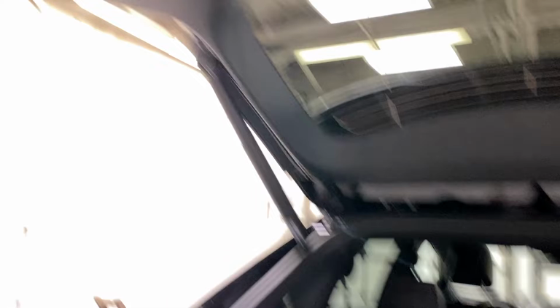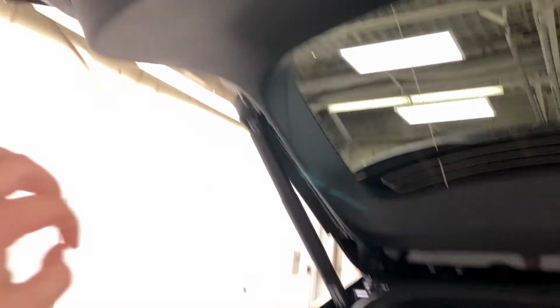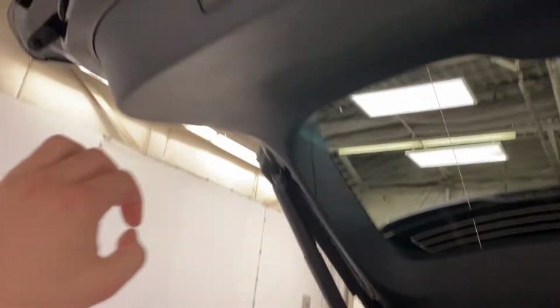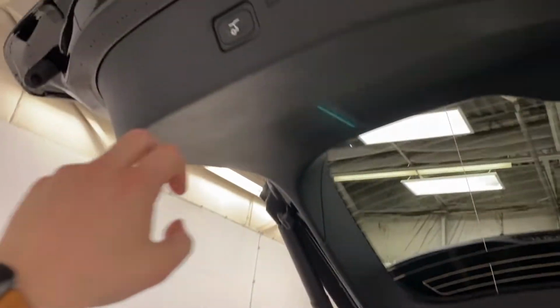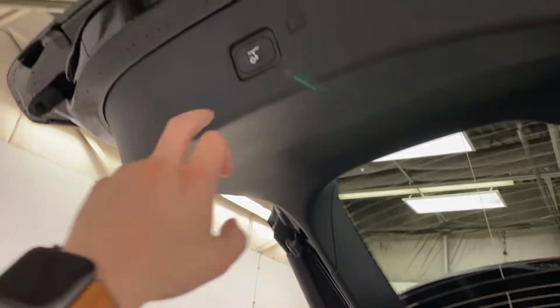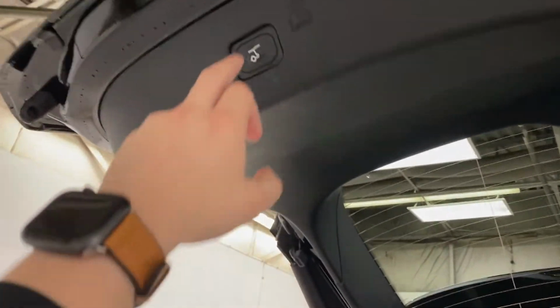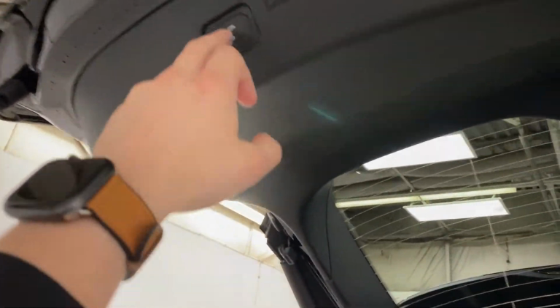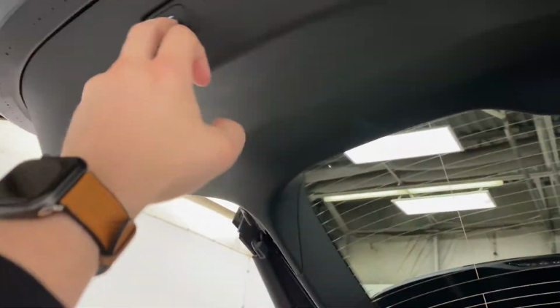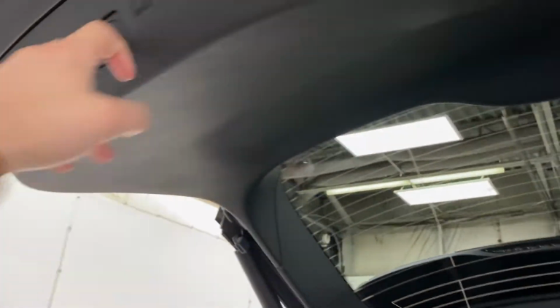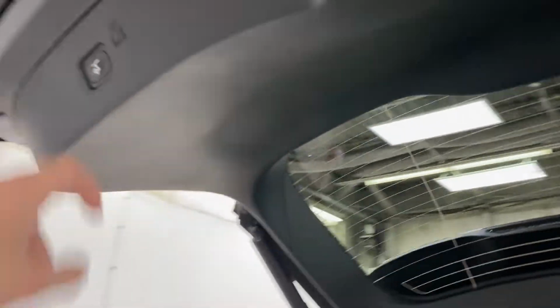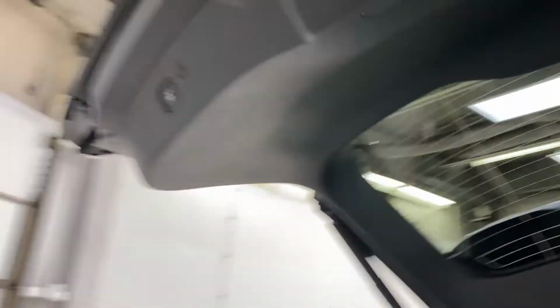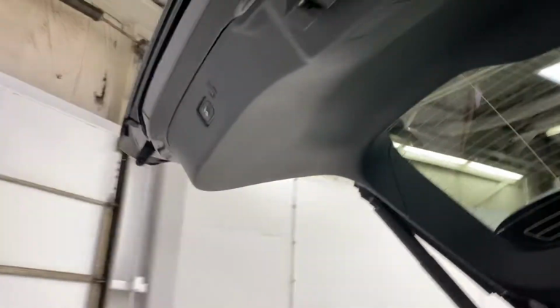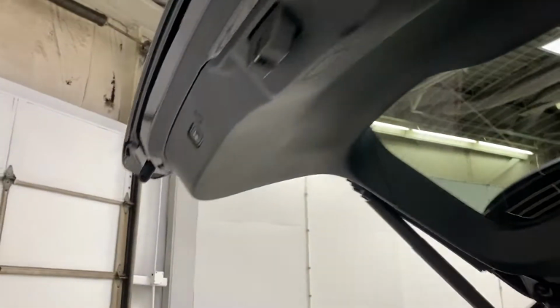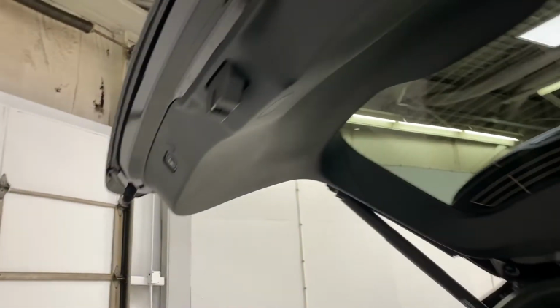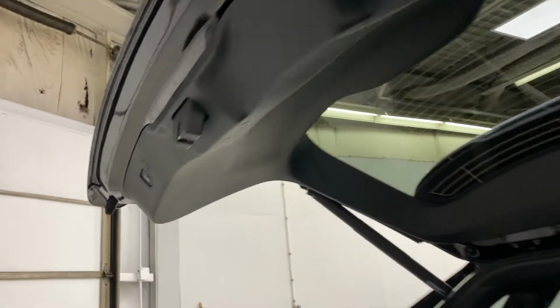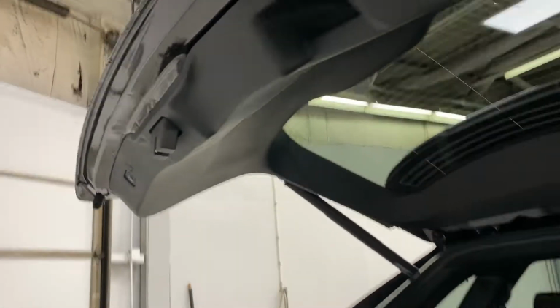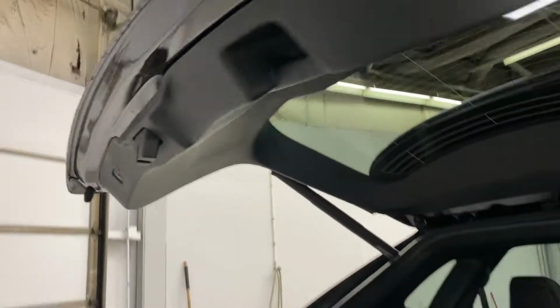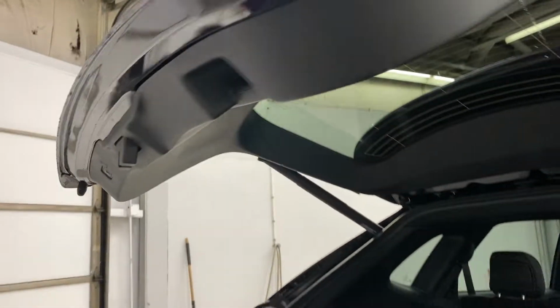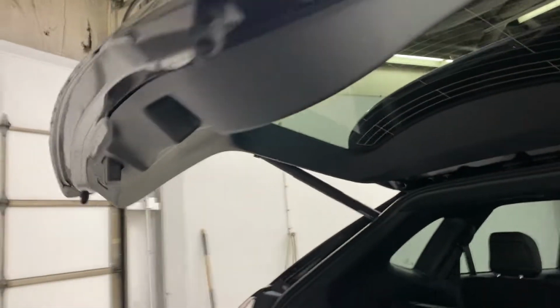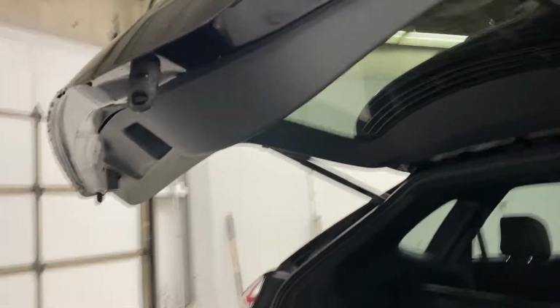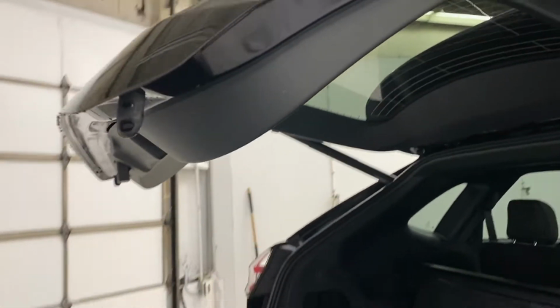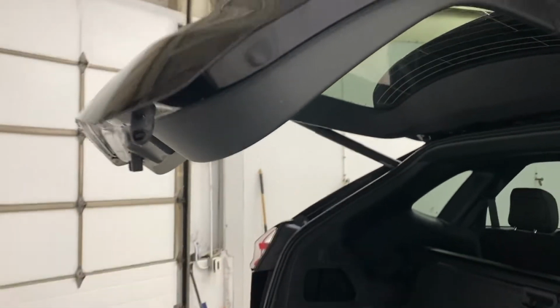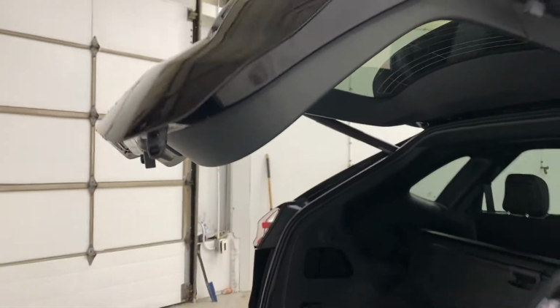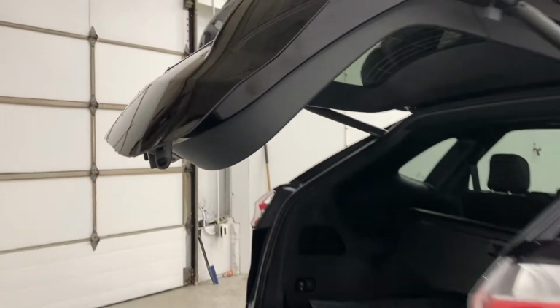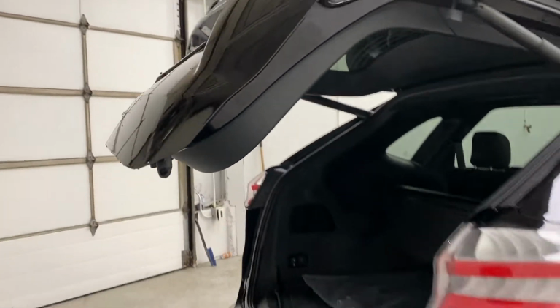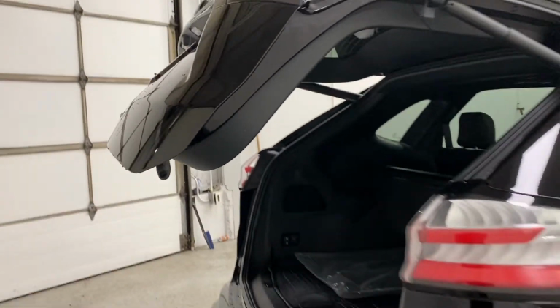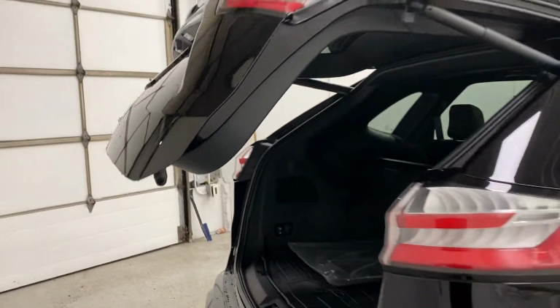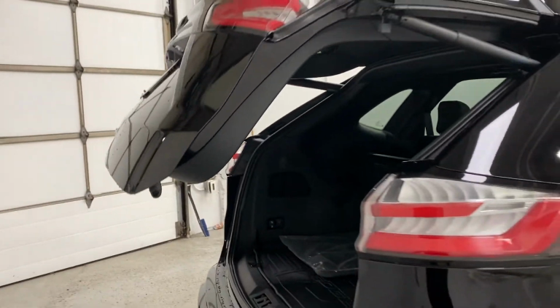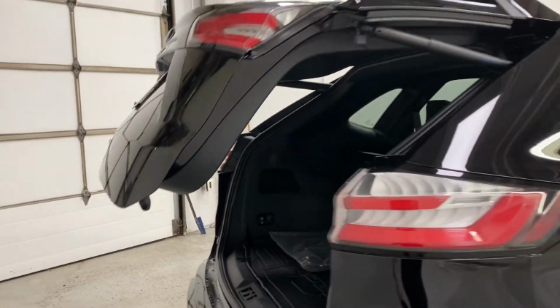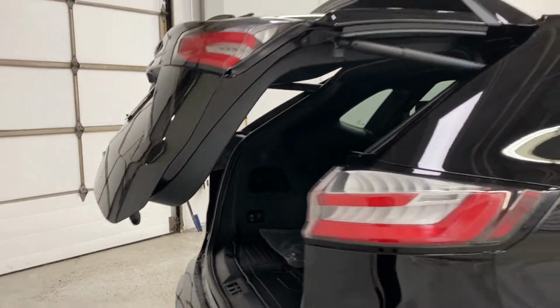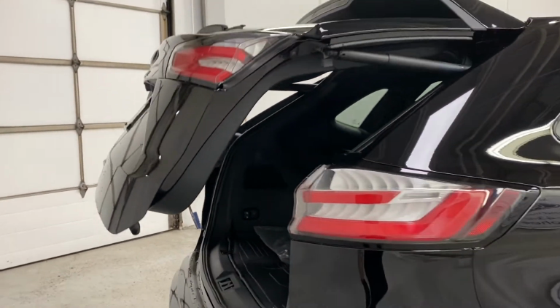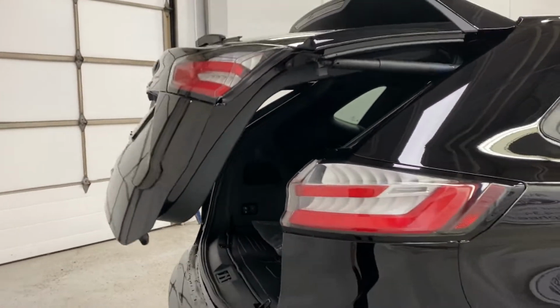To close the trunk, you just press the button, walk away, and the trunk will close for you.